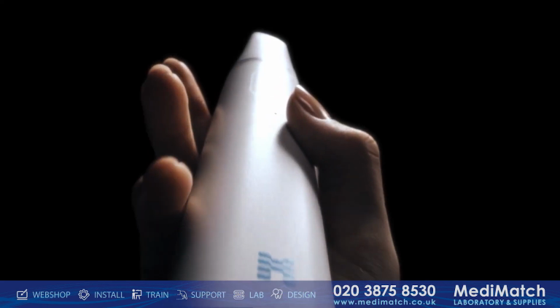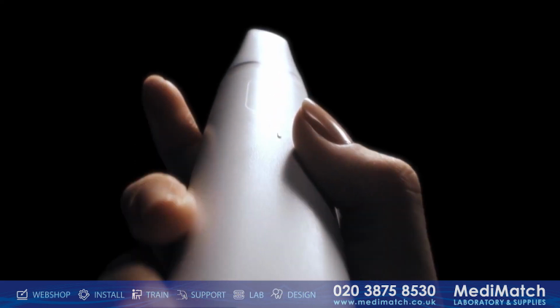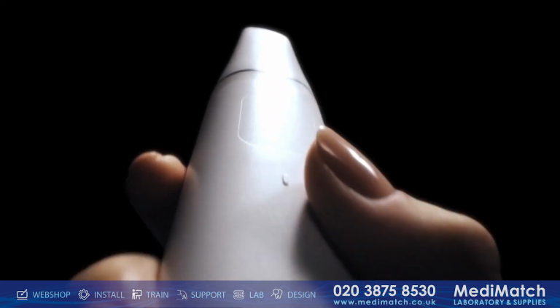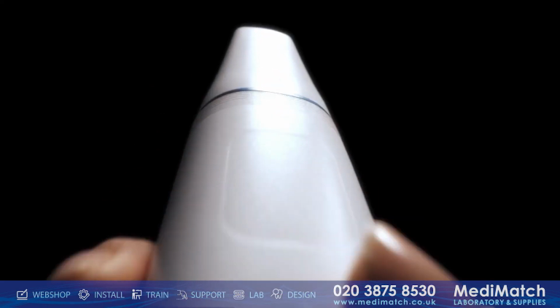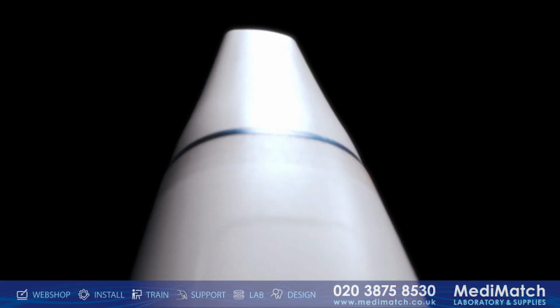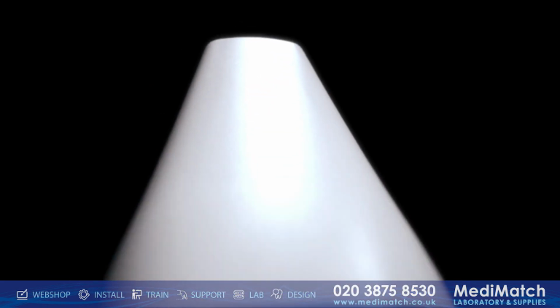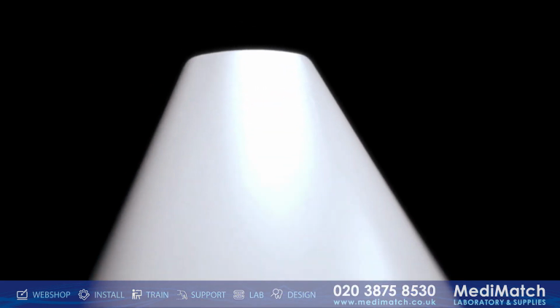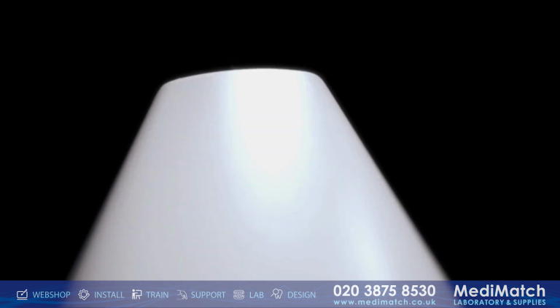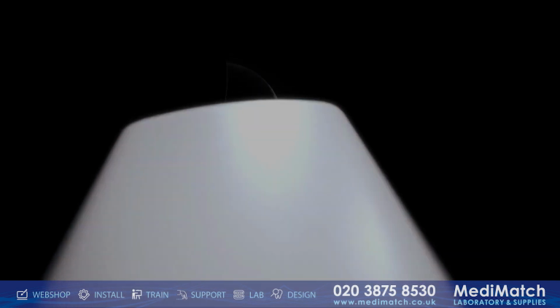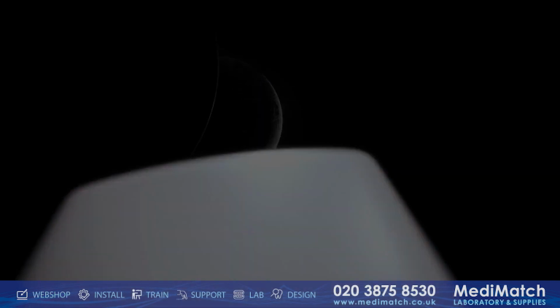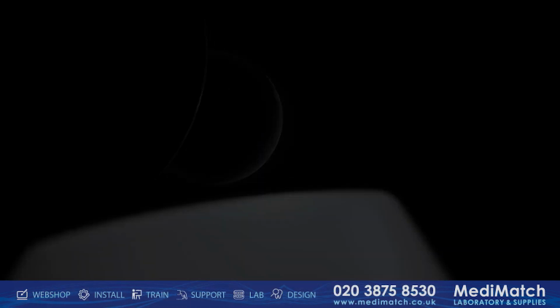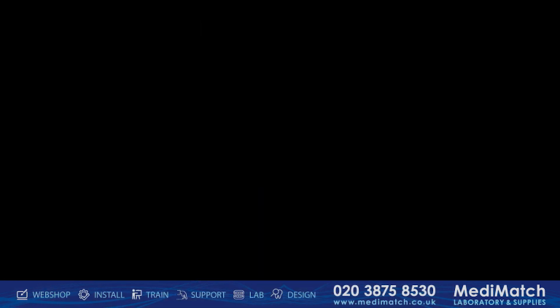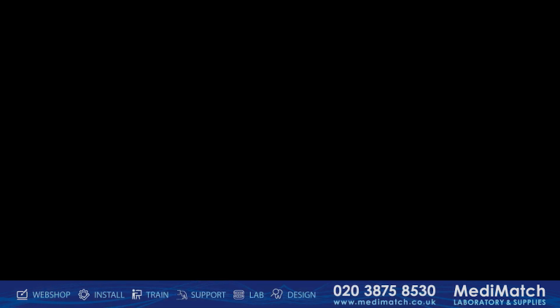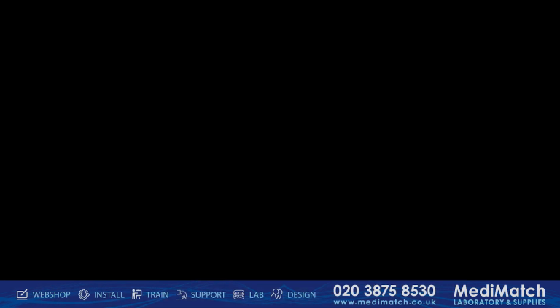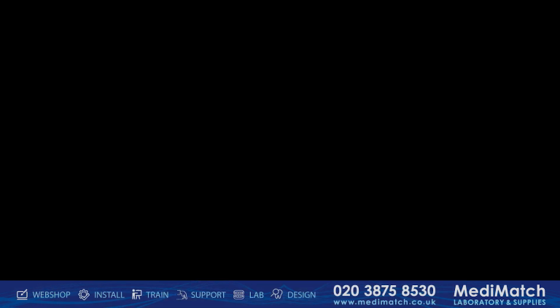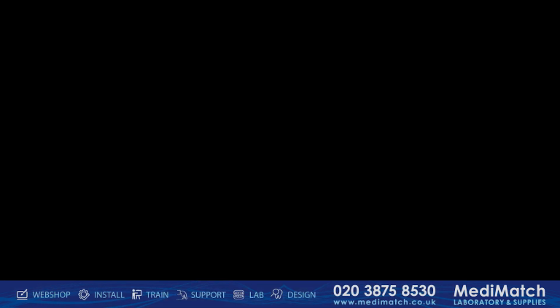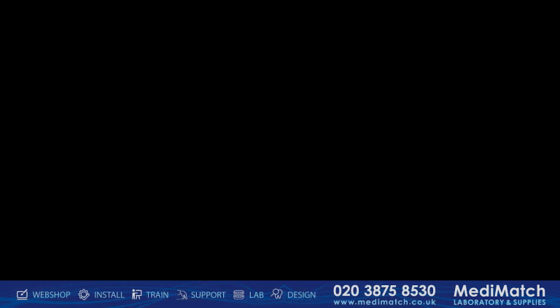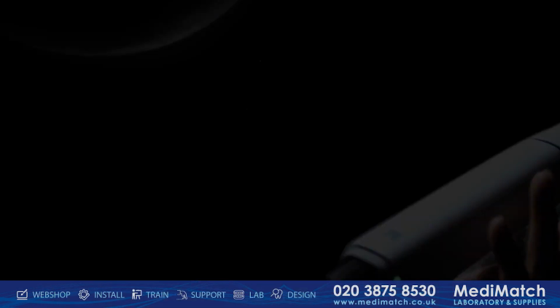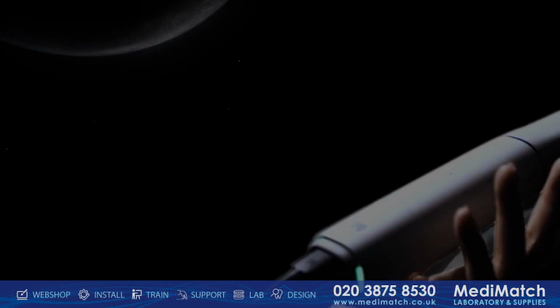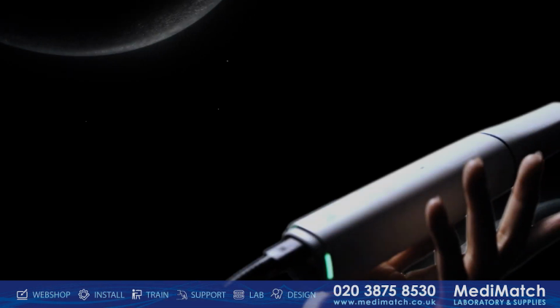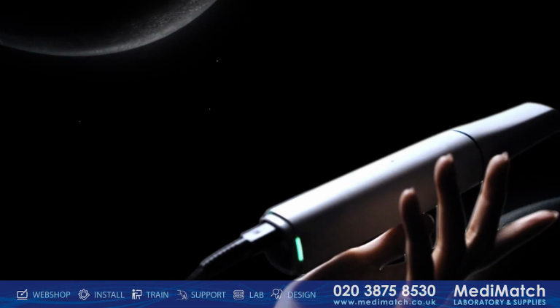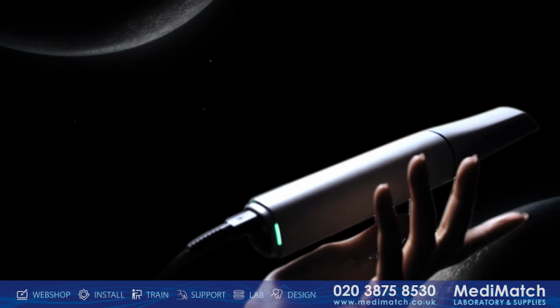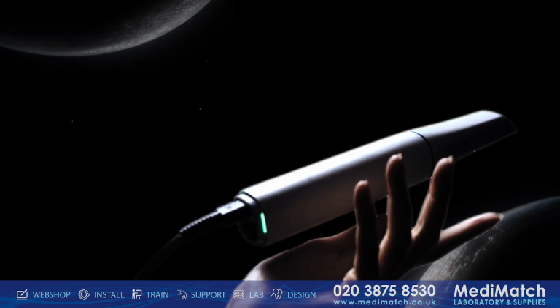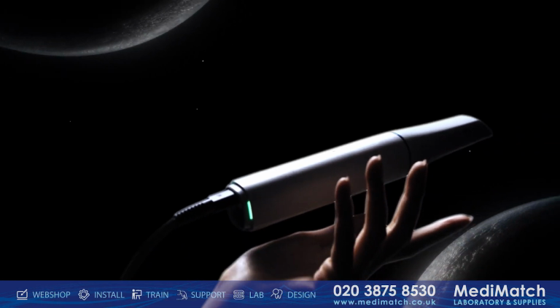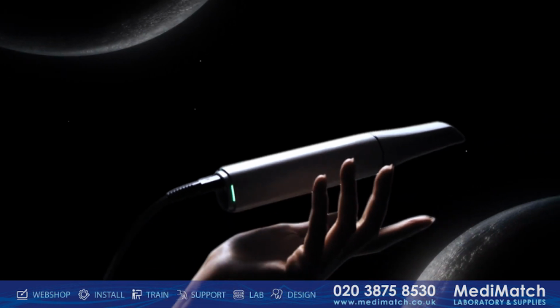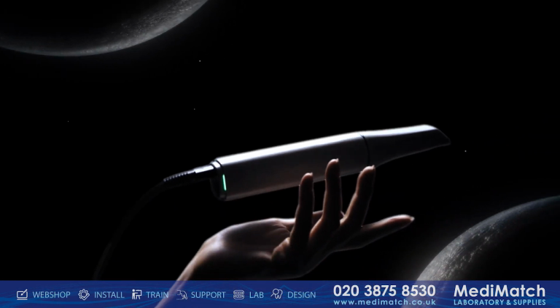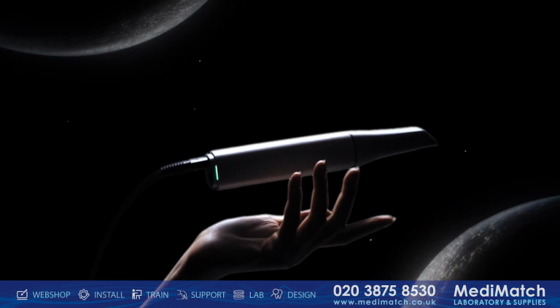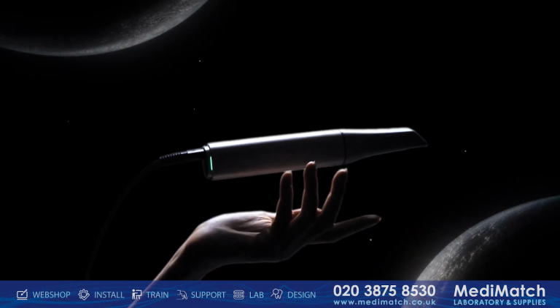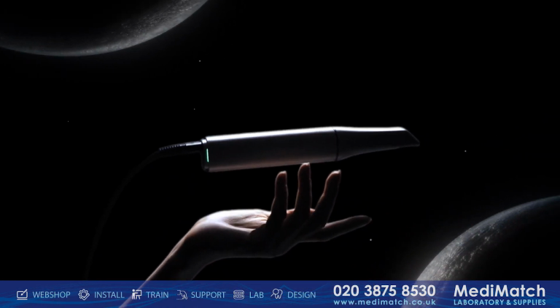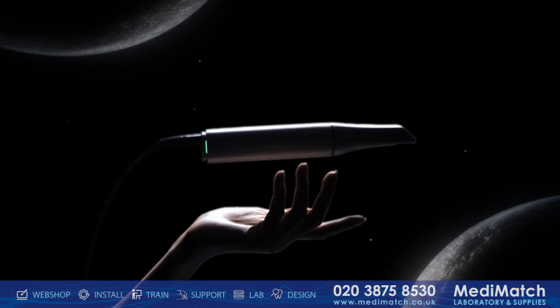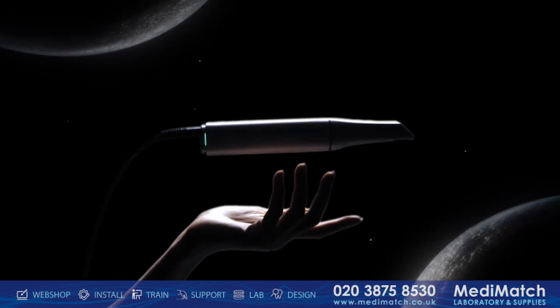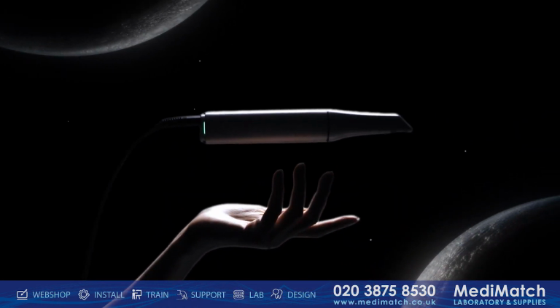Our commitment to innovation continues, making the advanced accessible.